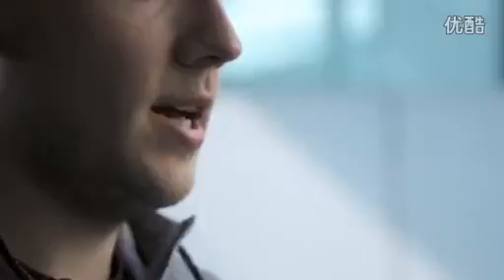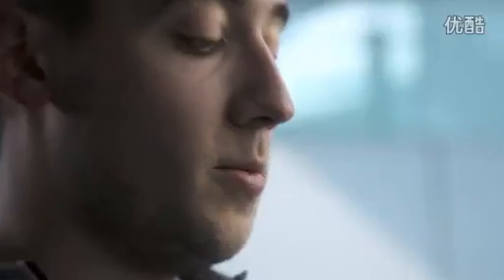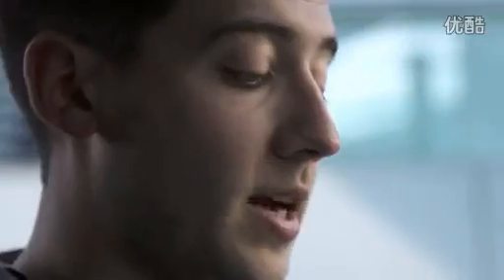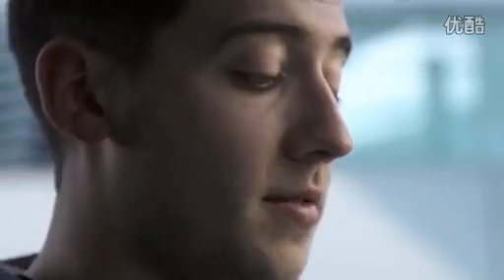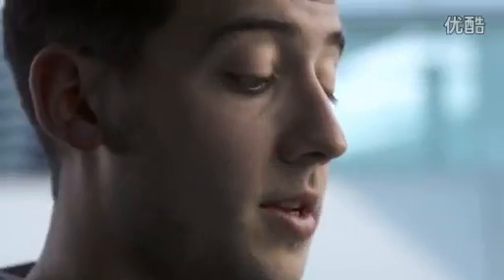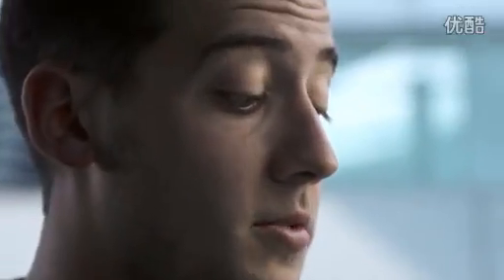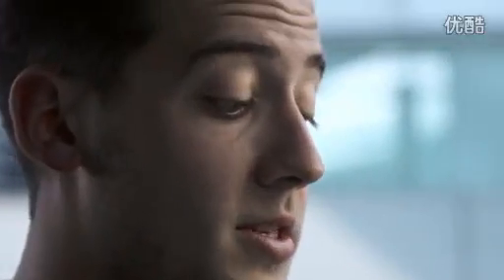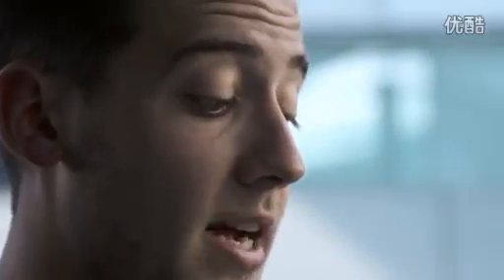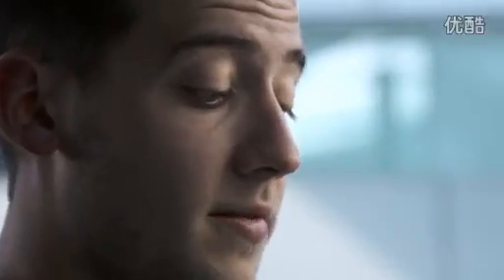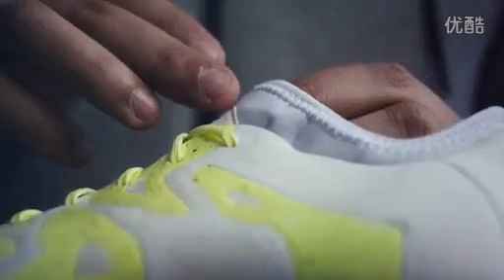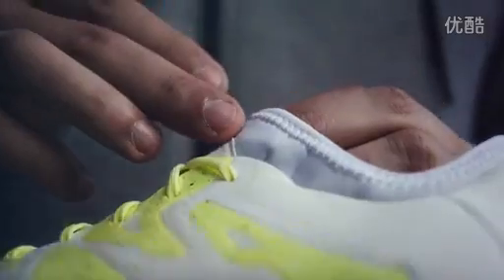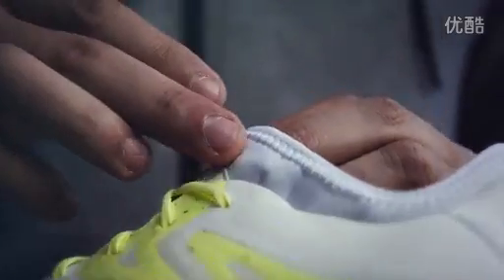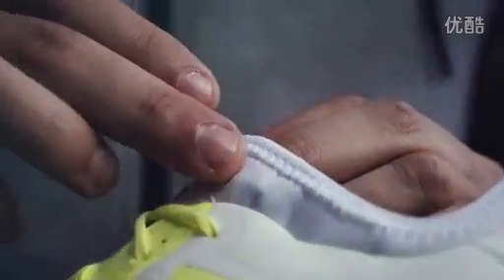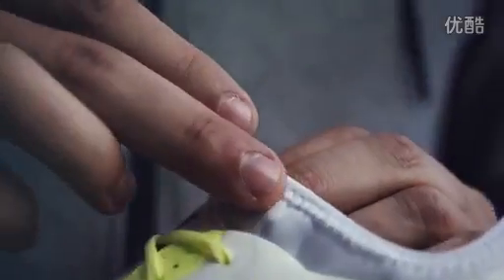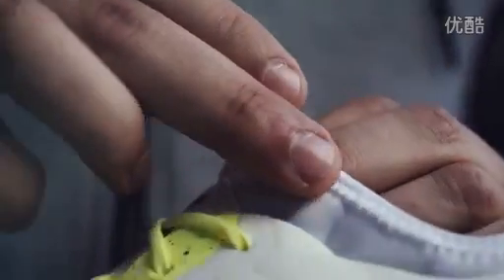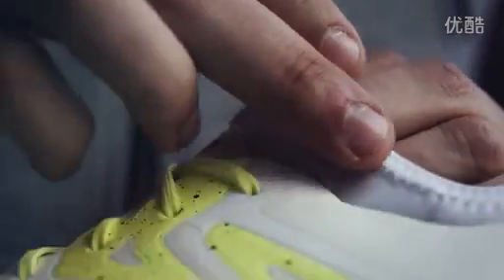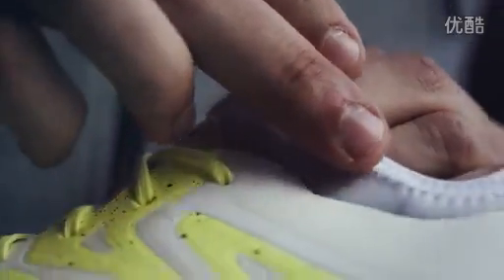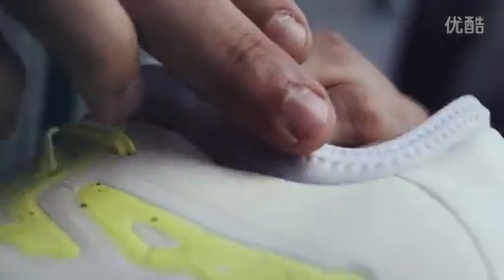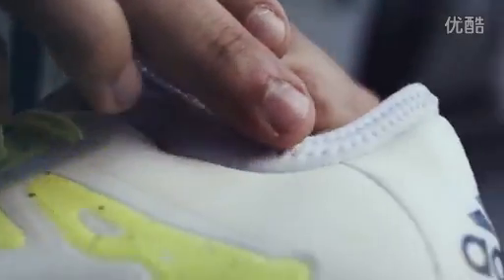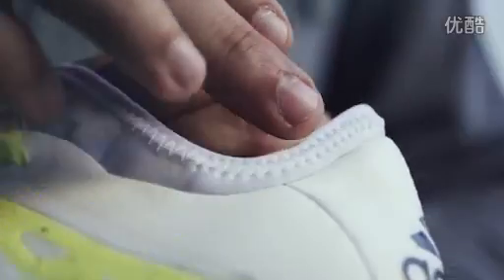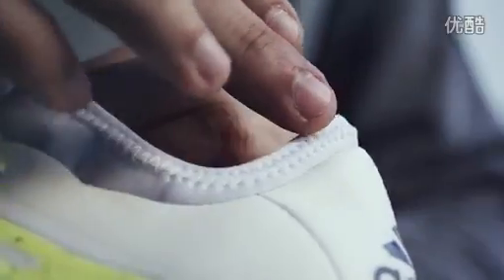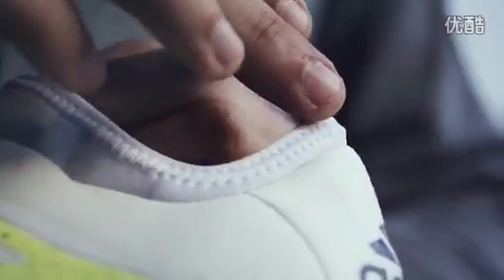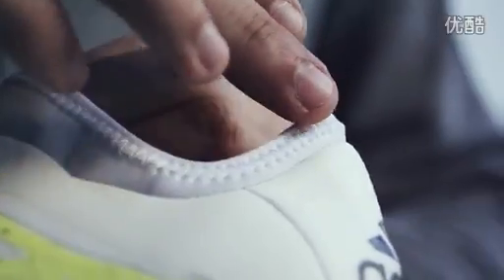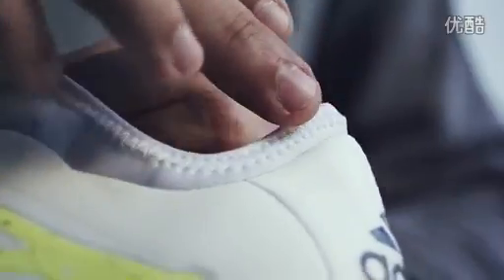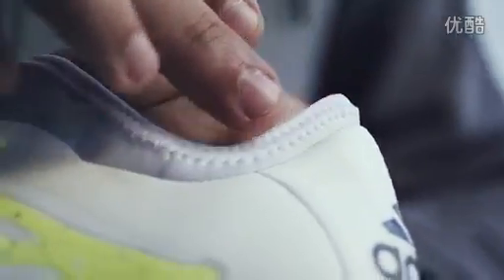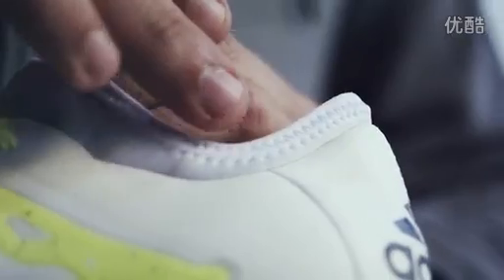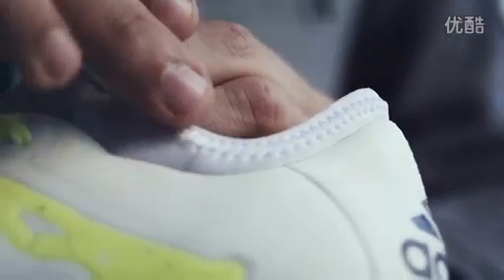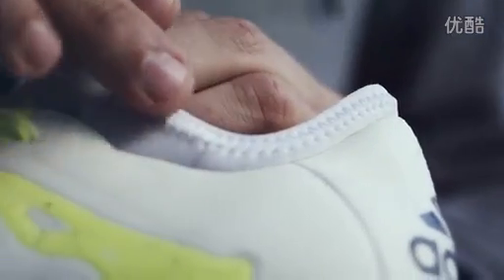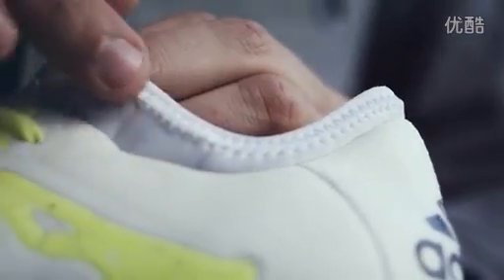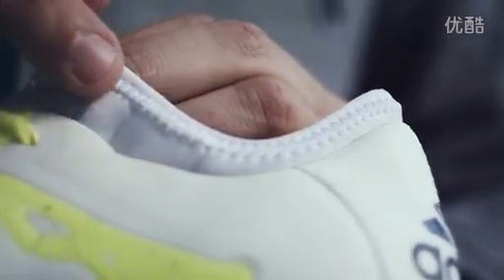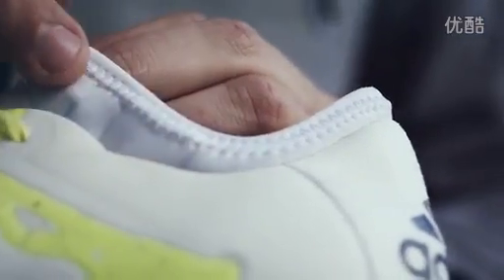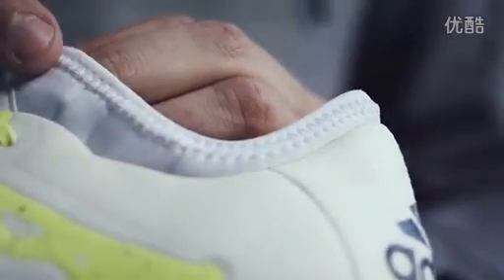And we have the new tech fit collar, which gives you a really nice compression fit around your ankle.